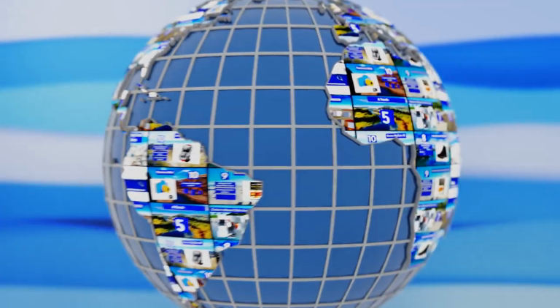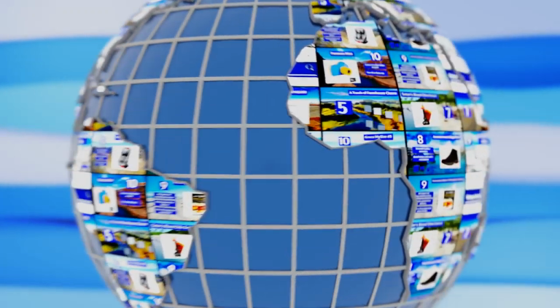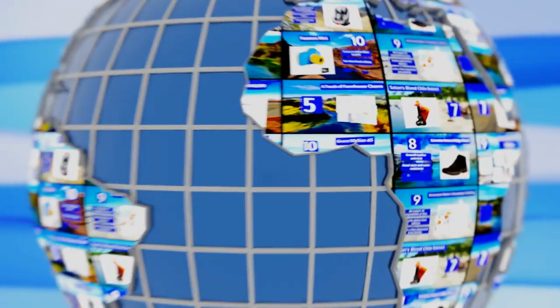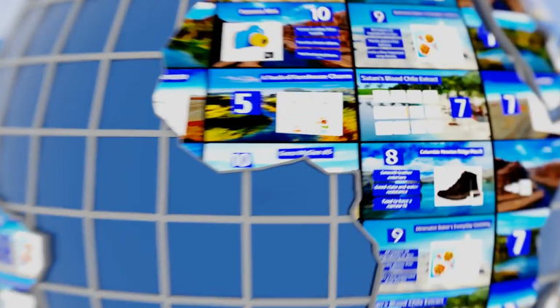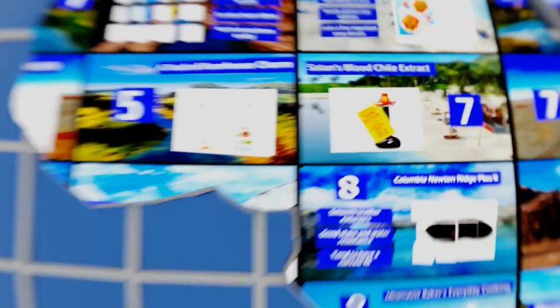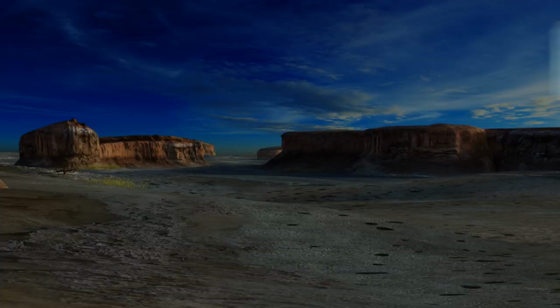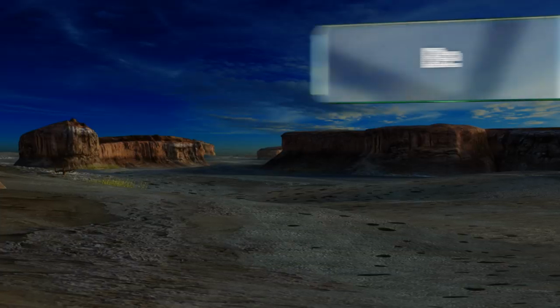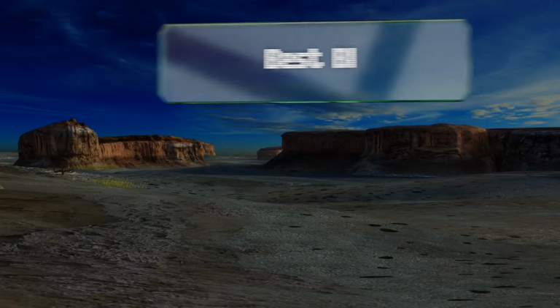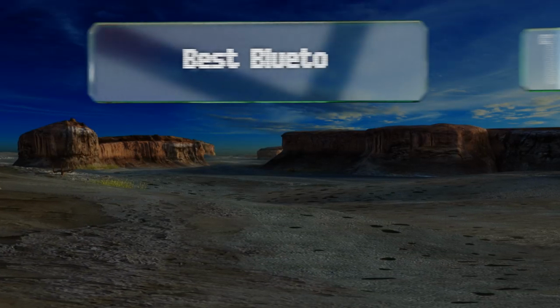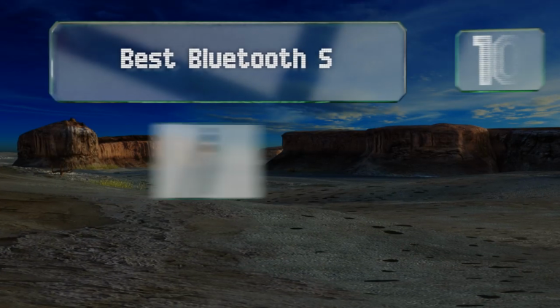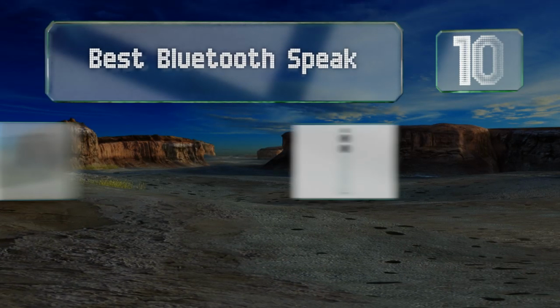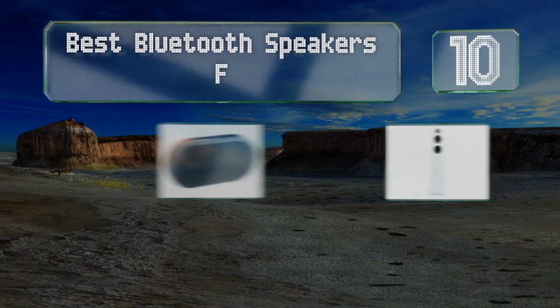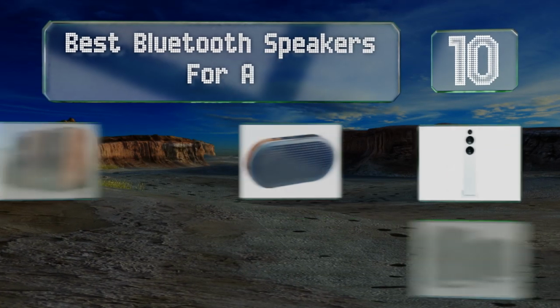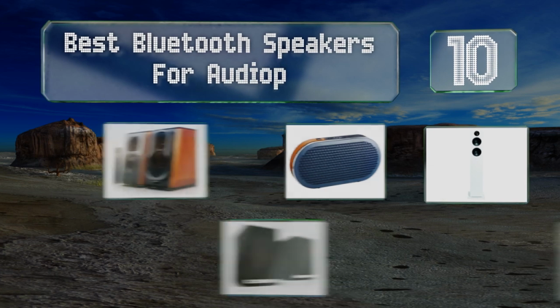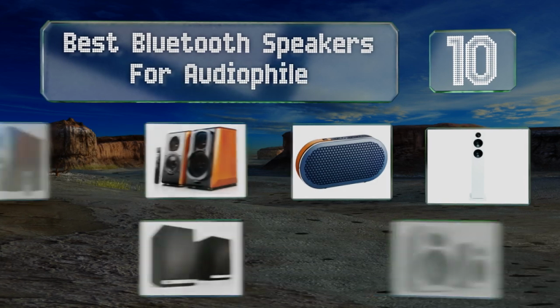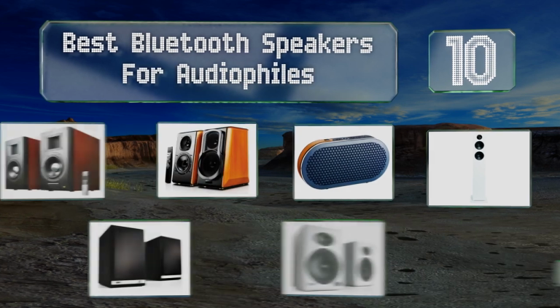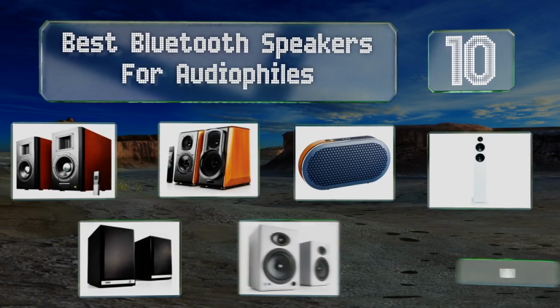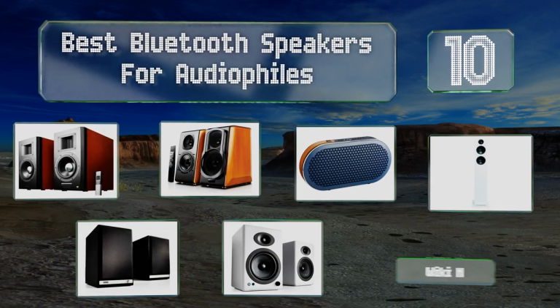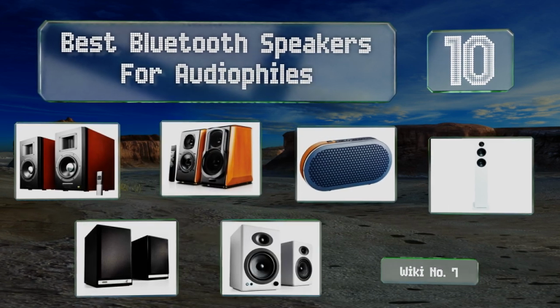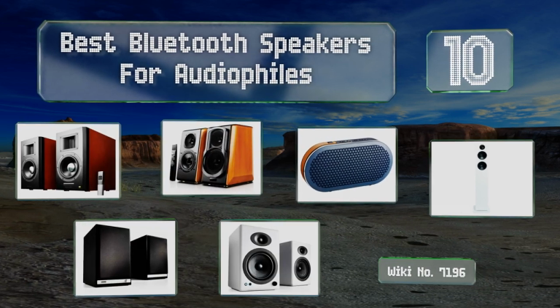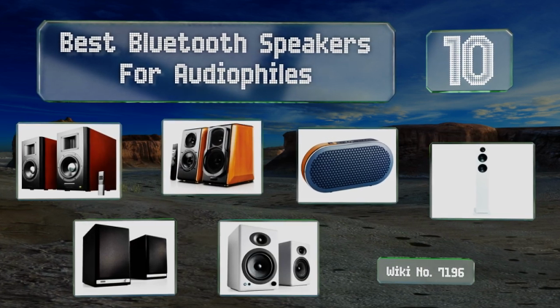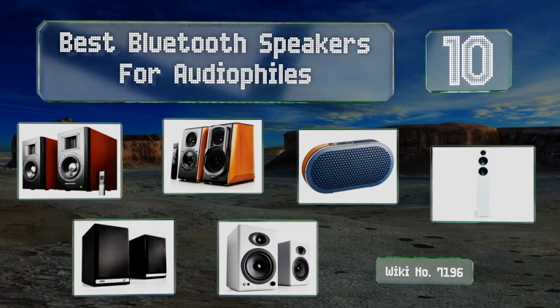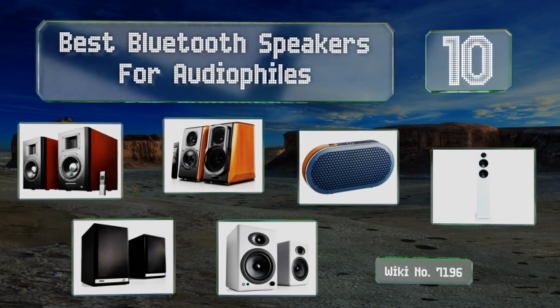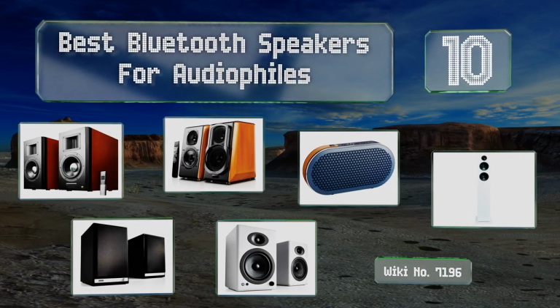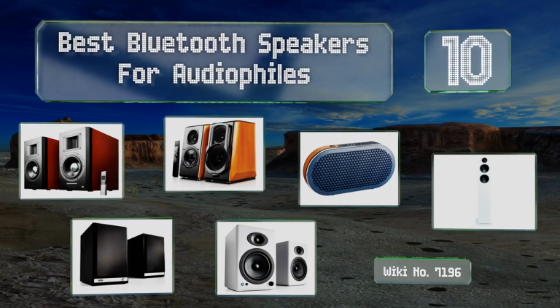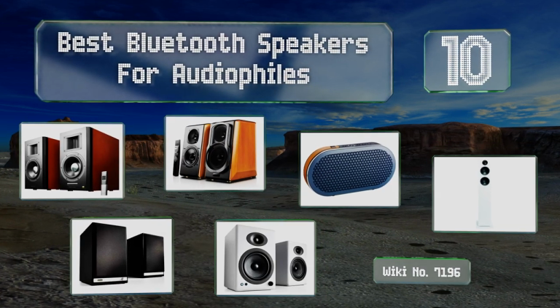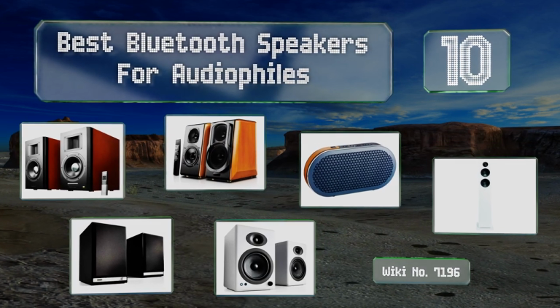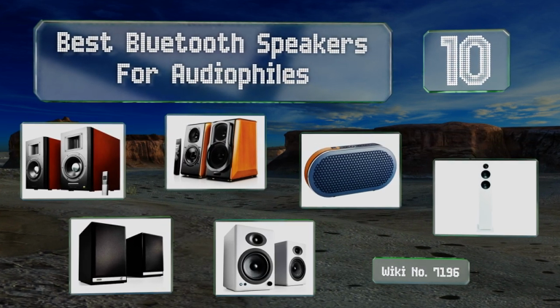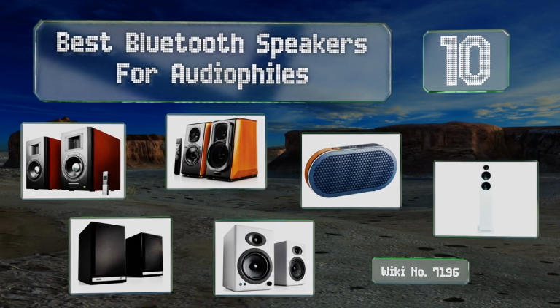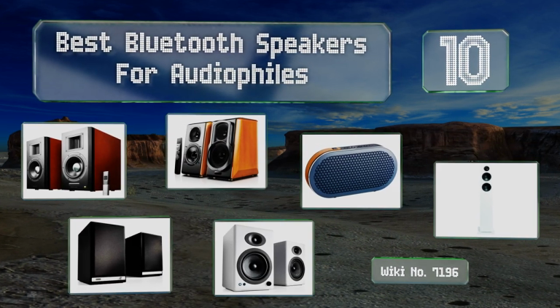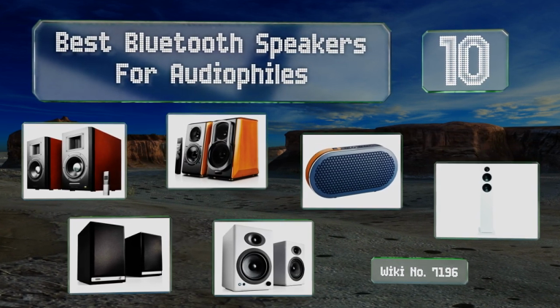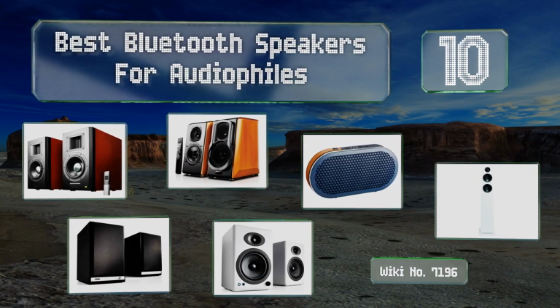EasyVid presents the 10 best Bluetooth speakers for audiophiles. Let's get started with the list.